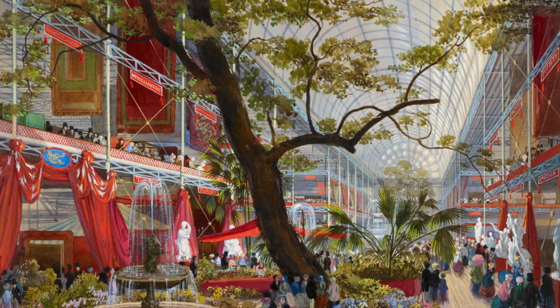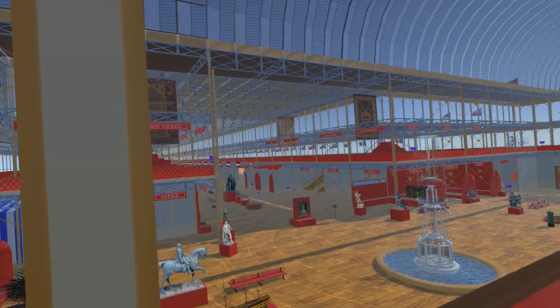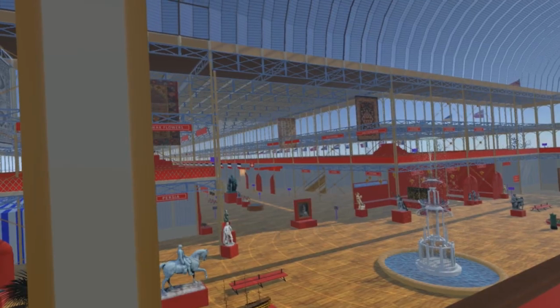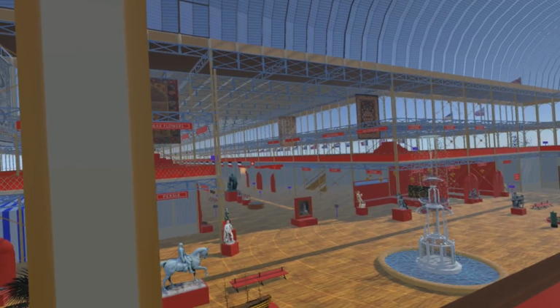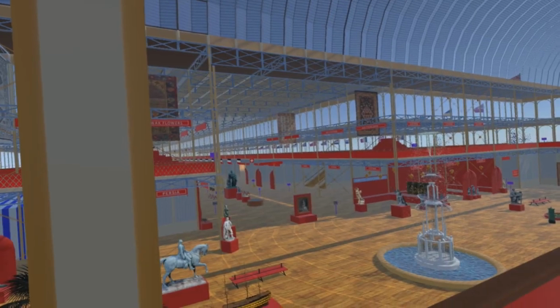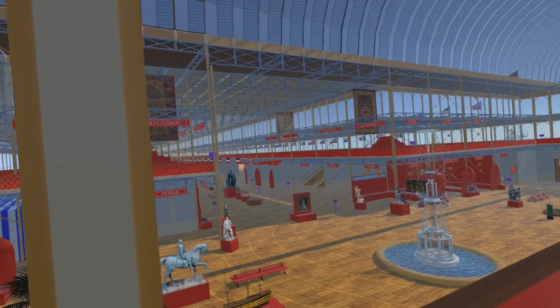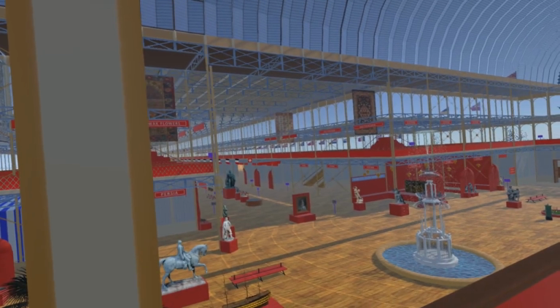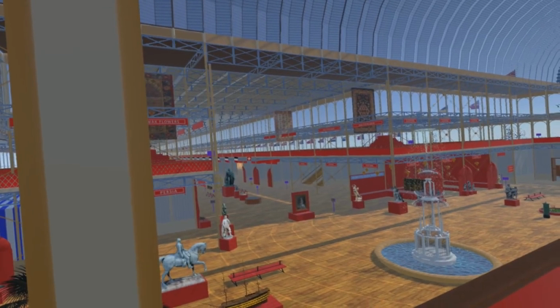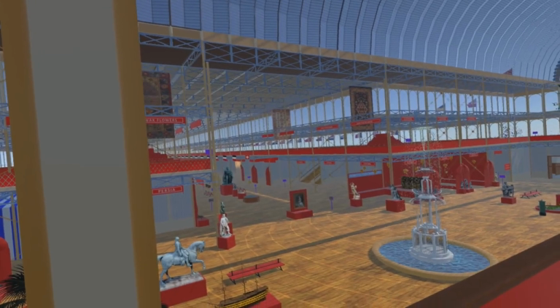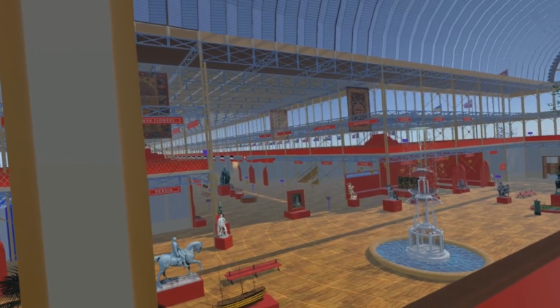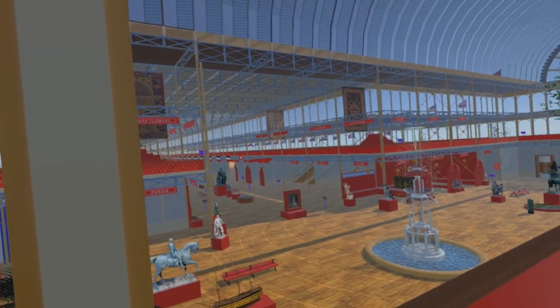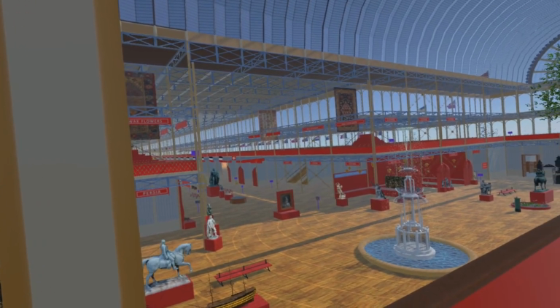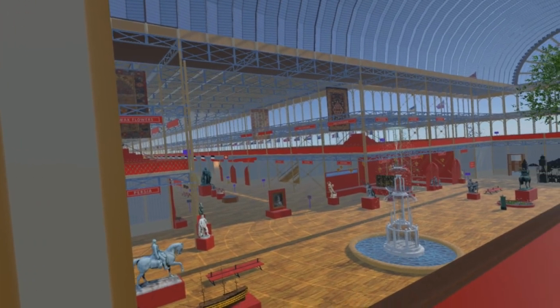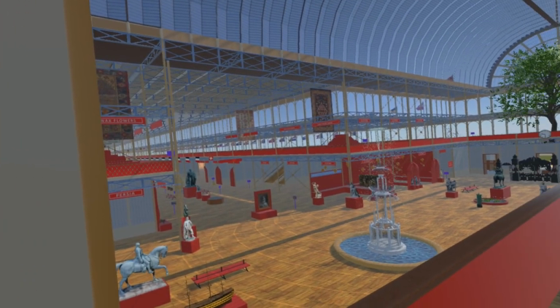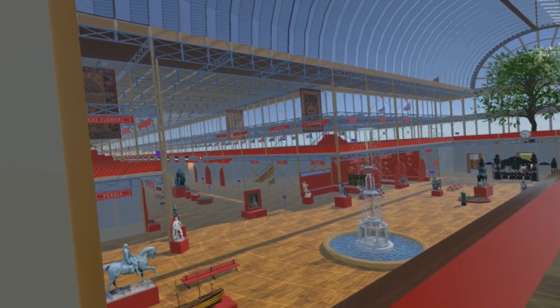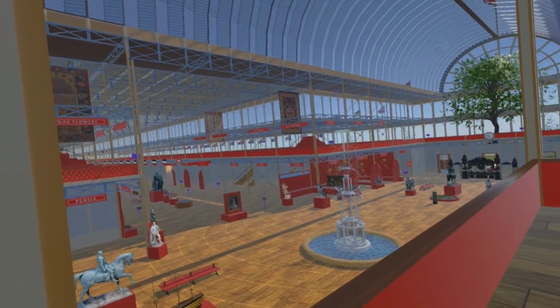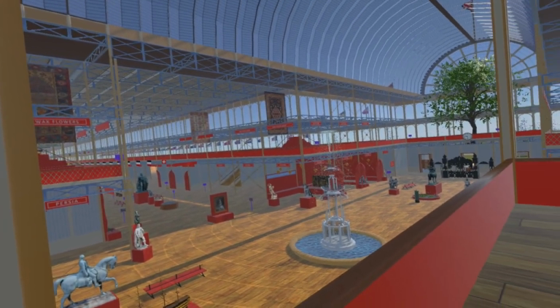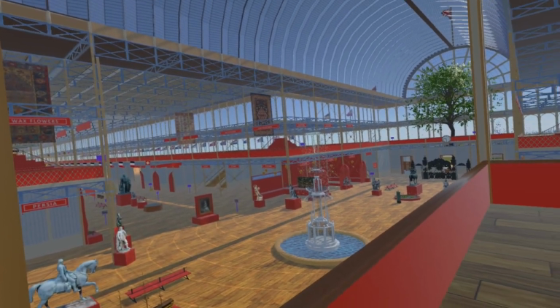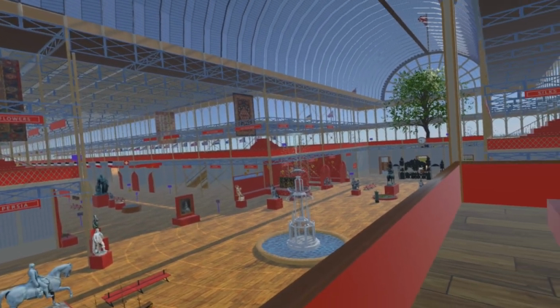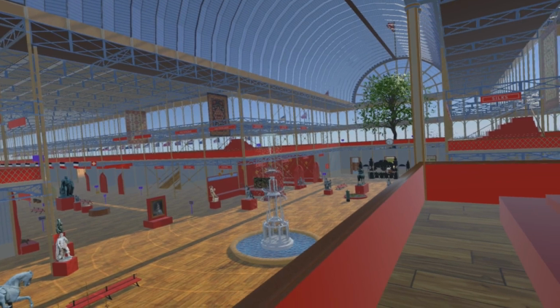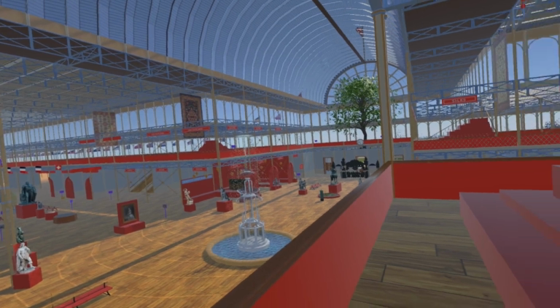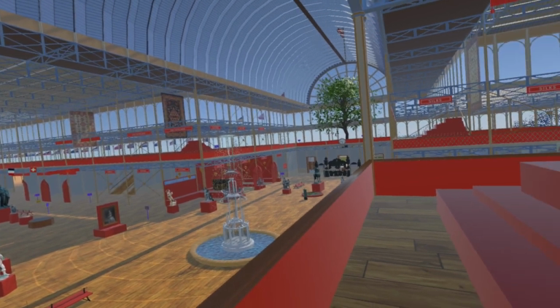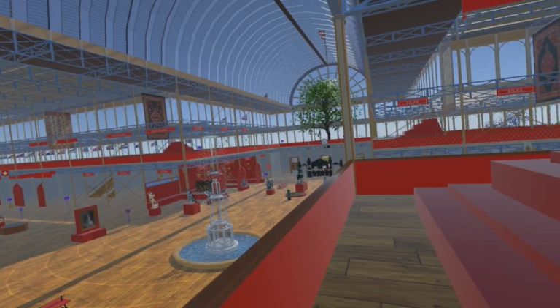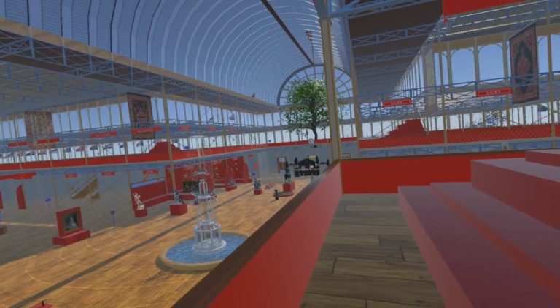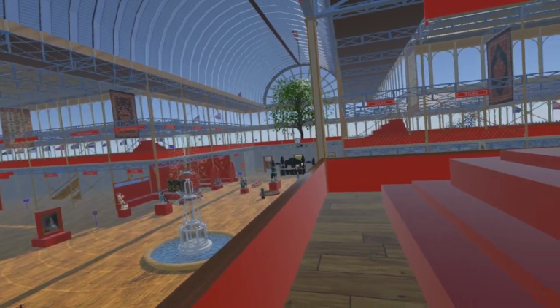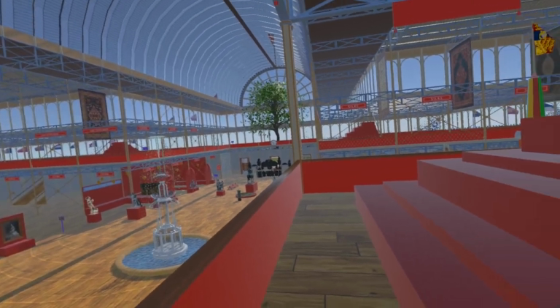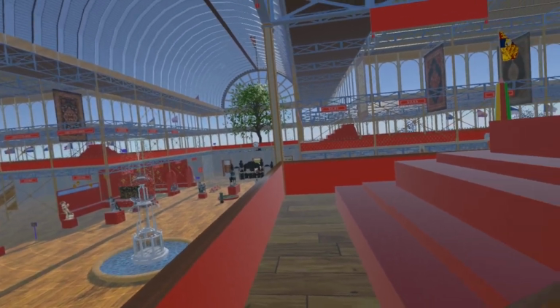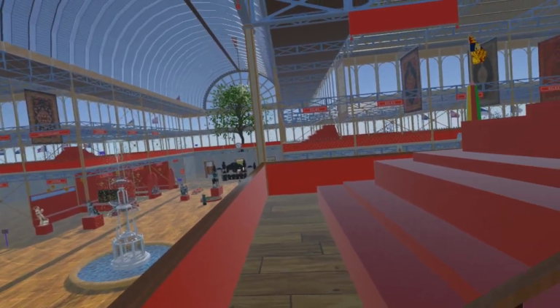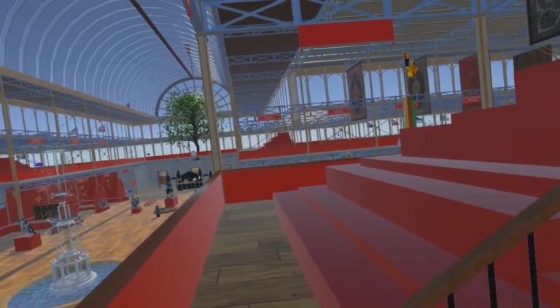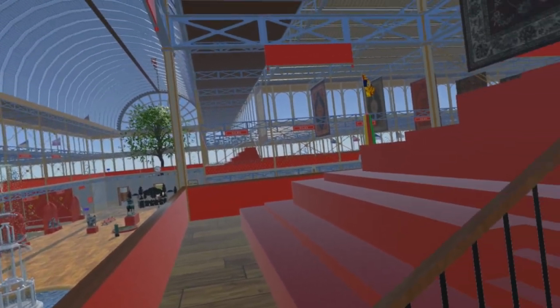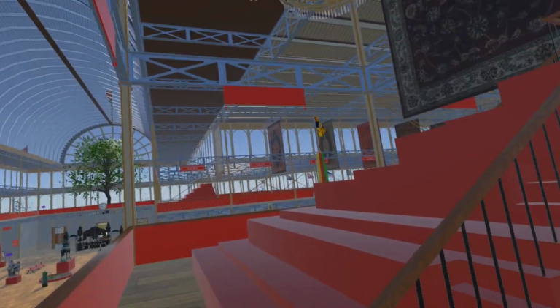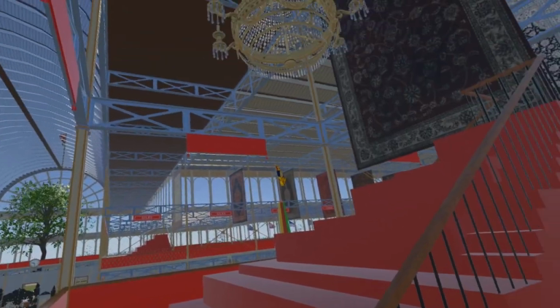Here on the gallery at the northwest corner where the nave and transept cross is one end of the glass section, hence the chandelier hanging here.